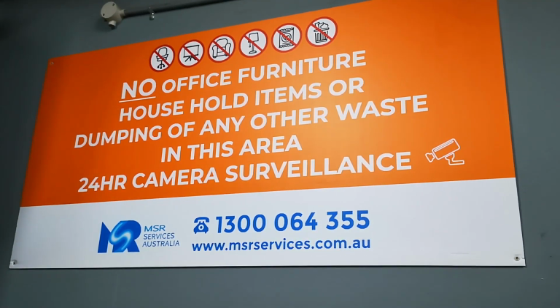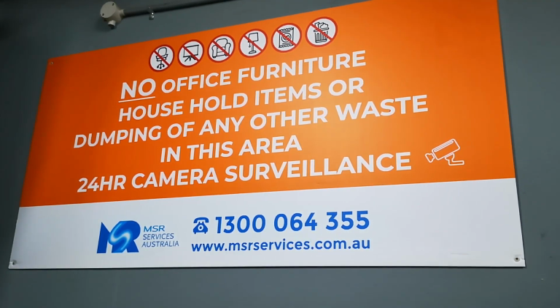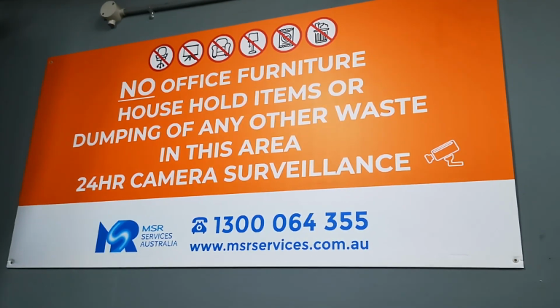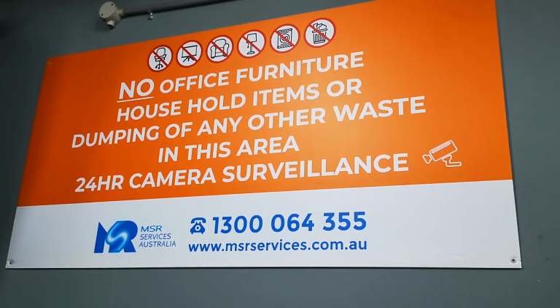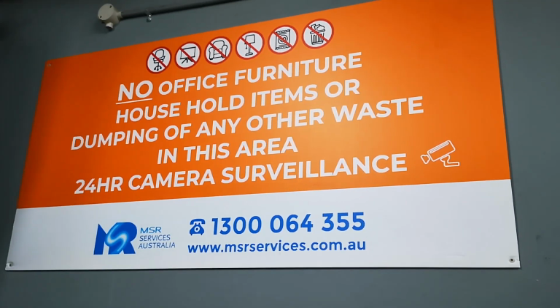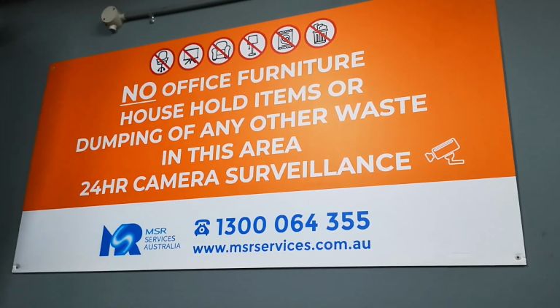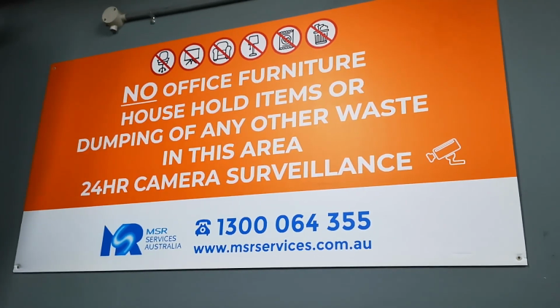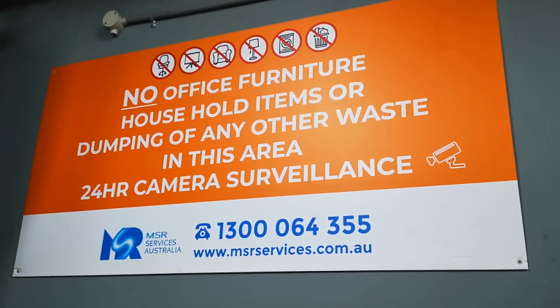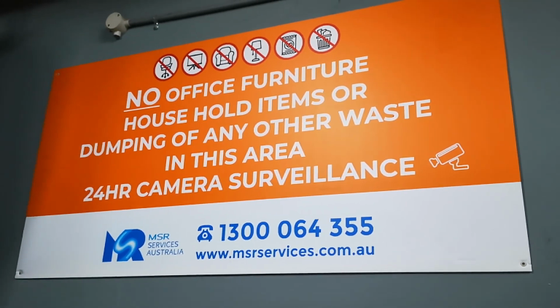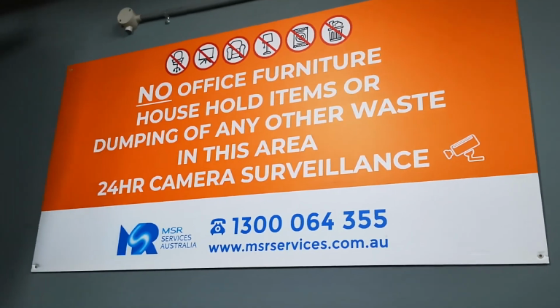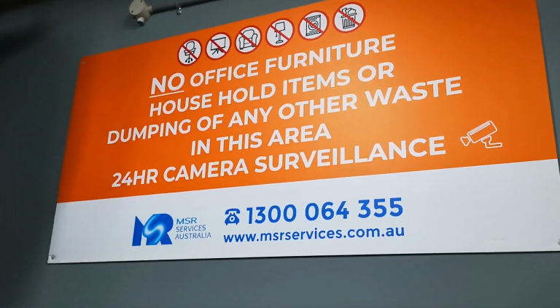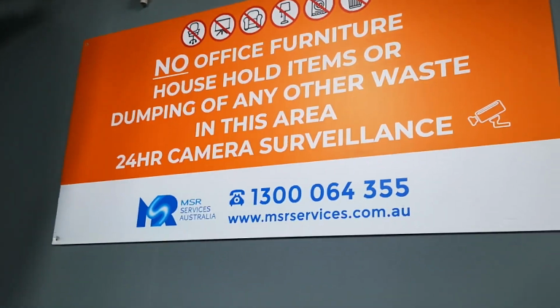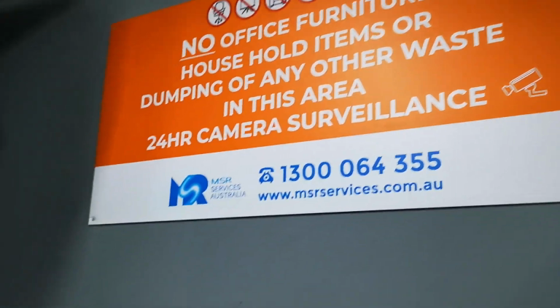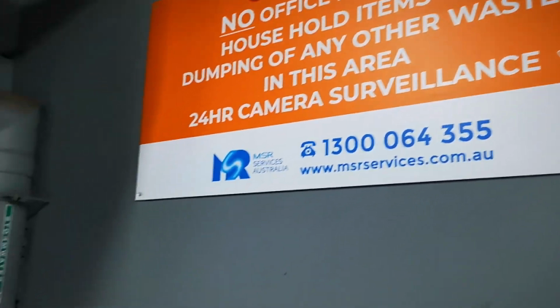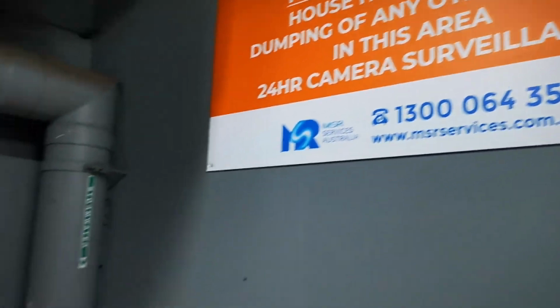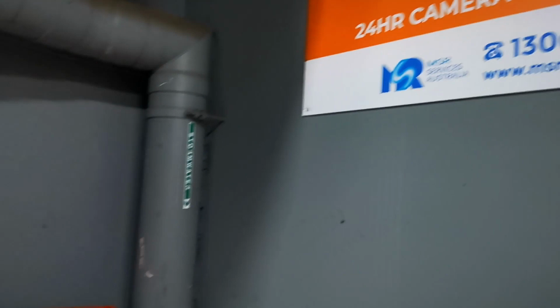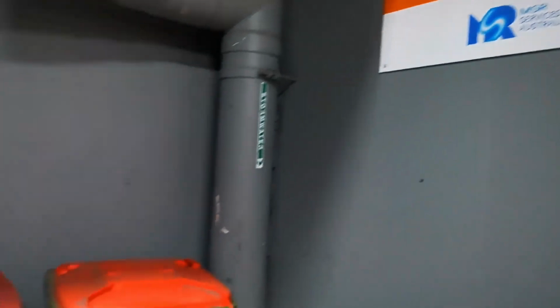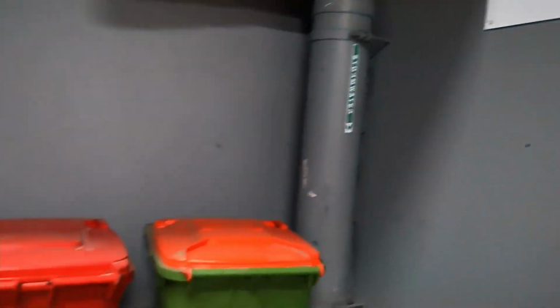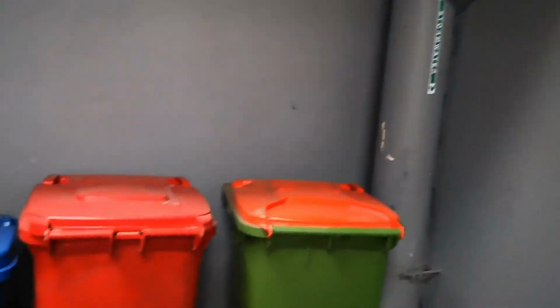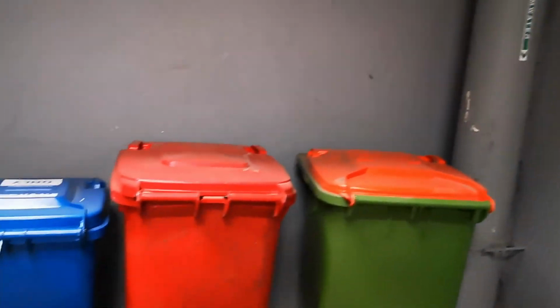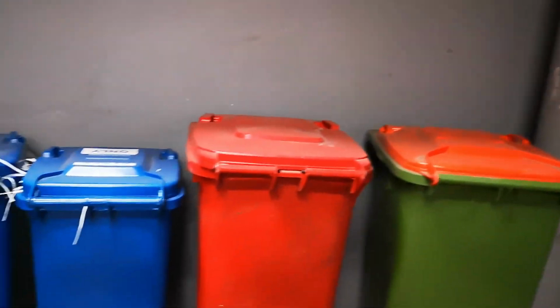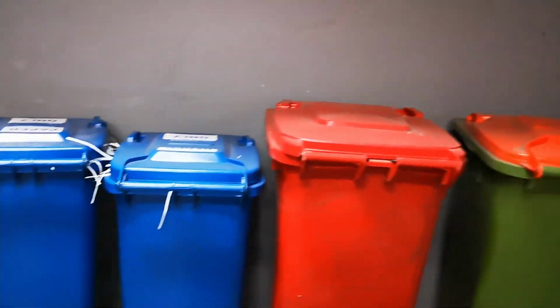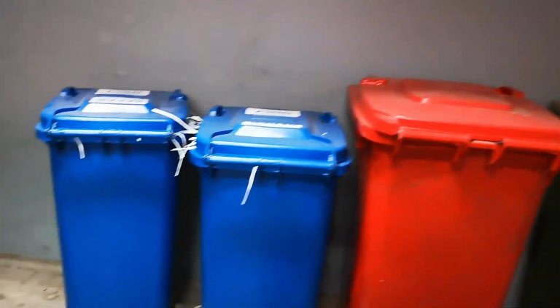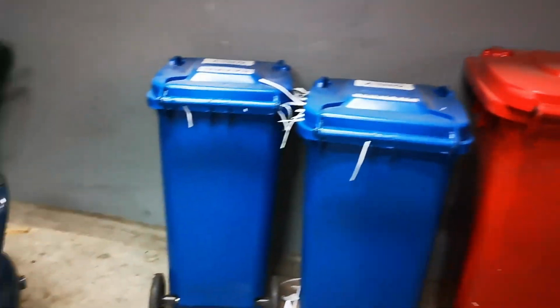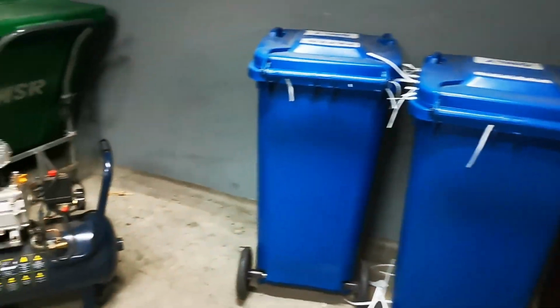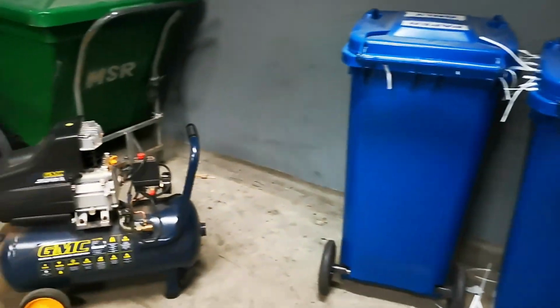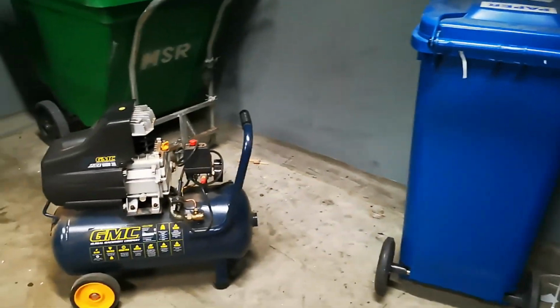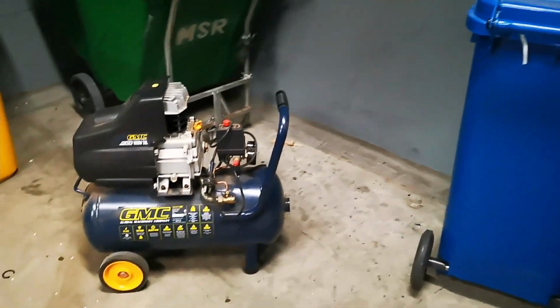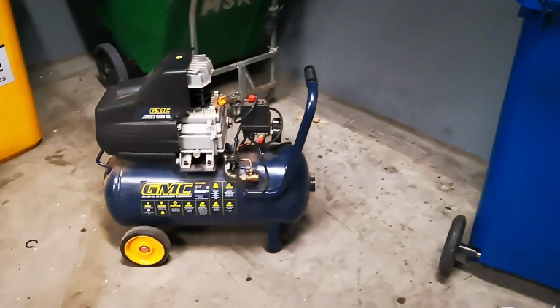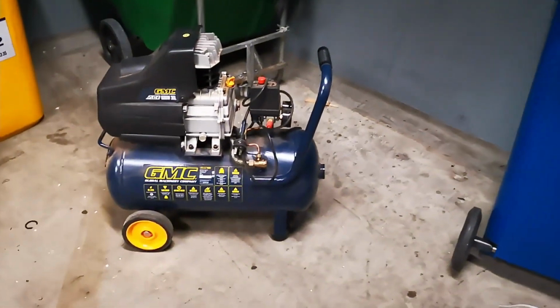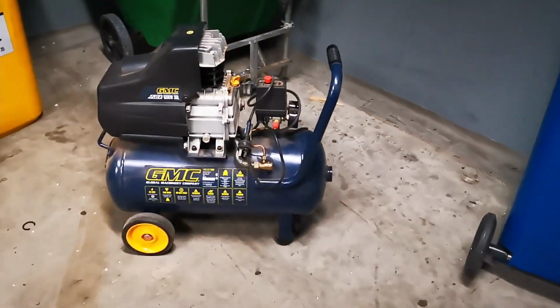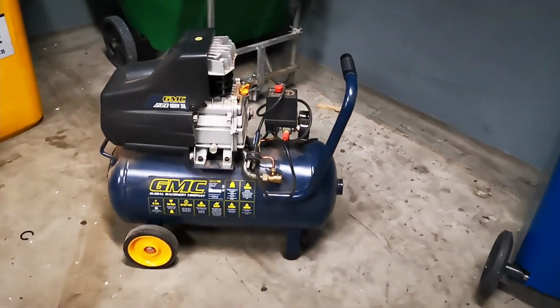Hi, I'm in the dumpster room again and today's find — first time I've ever seen one of these — check it out.